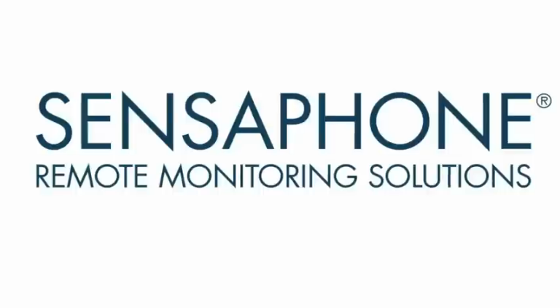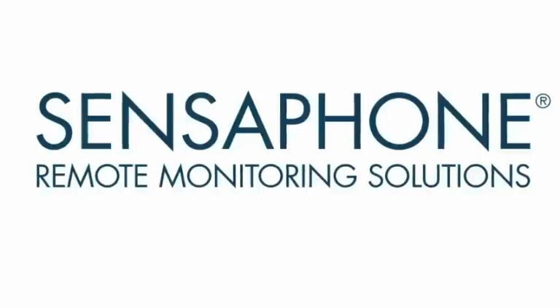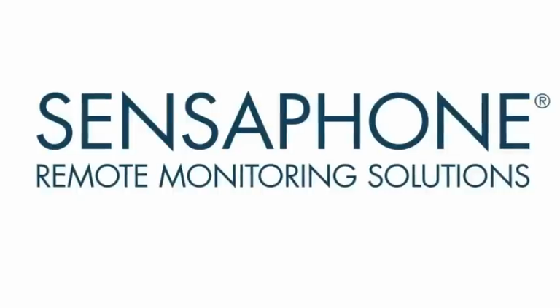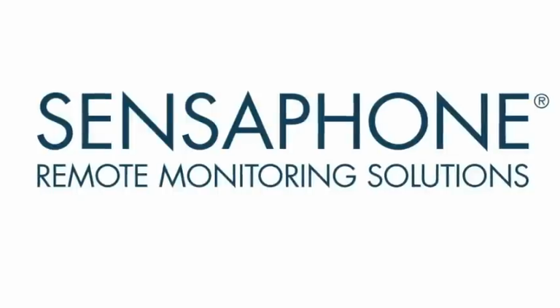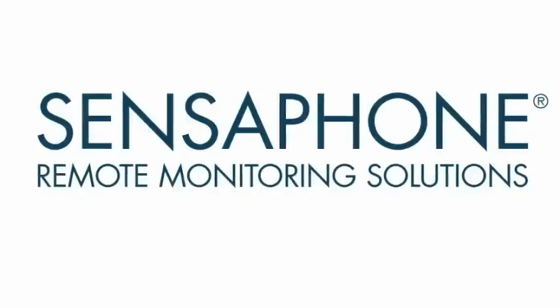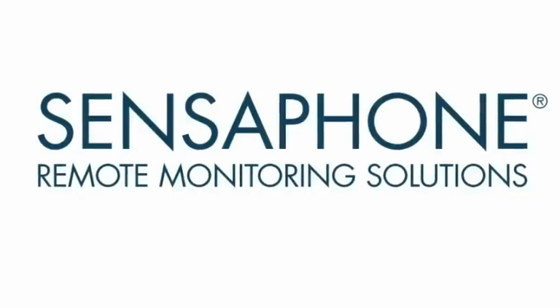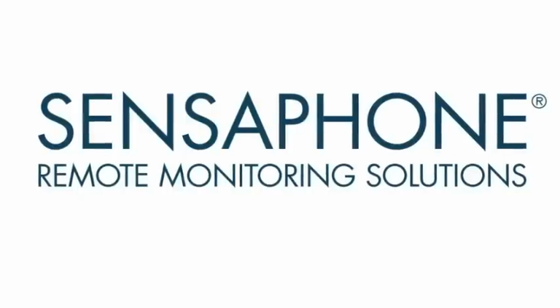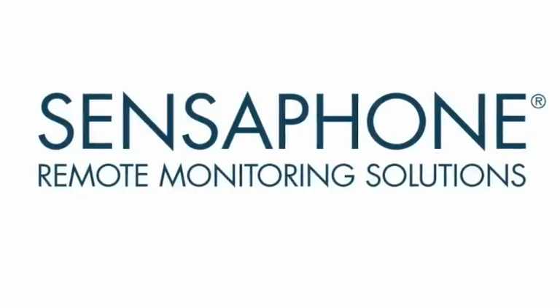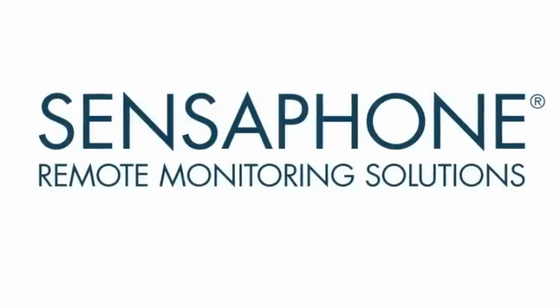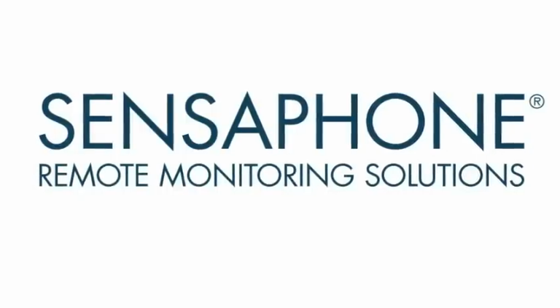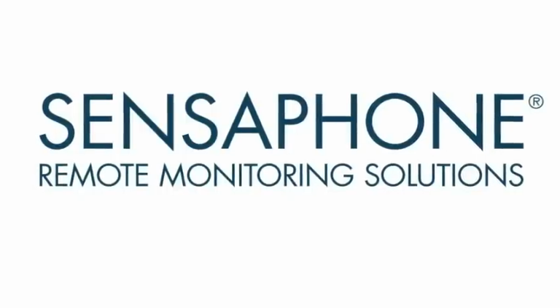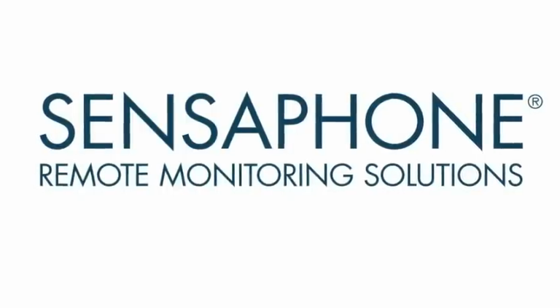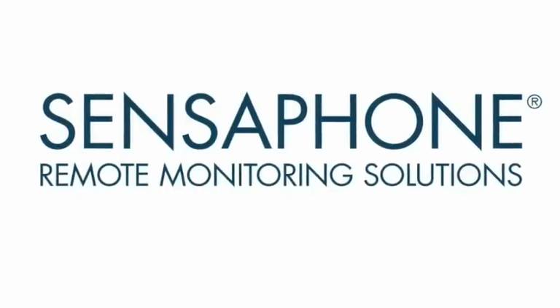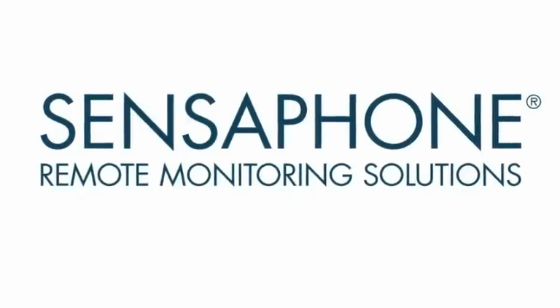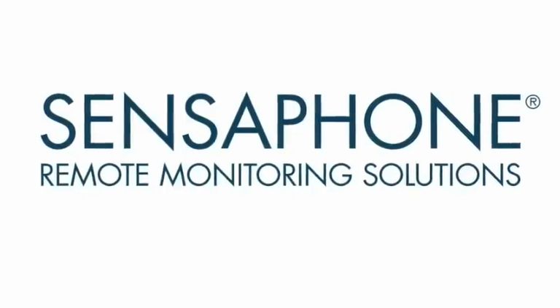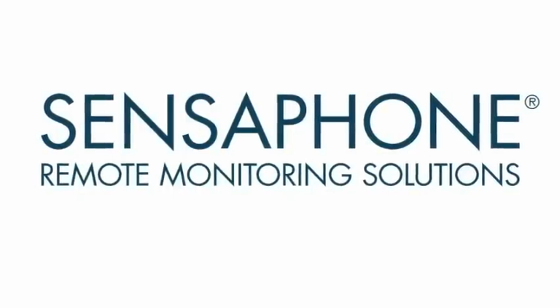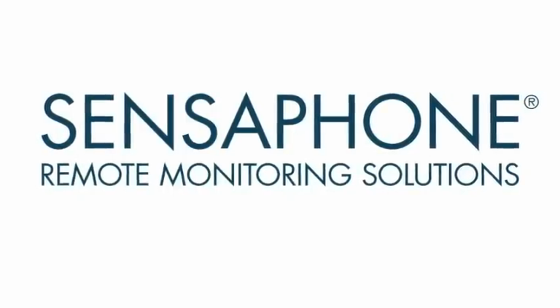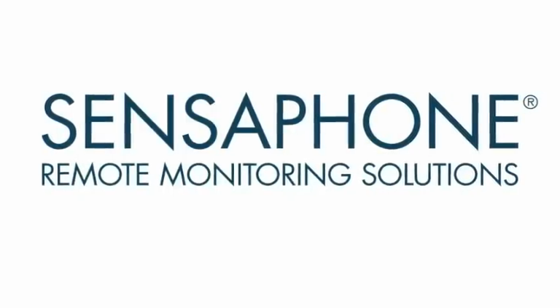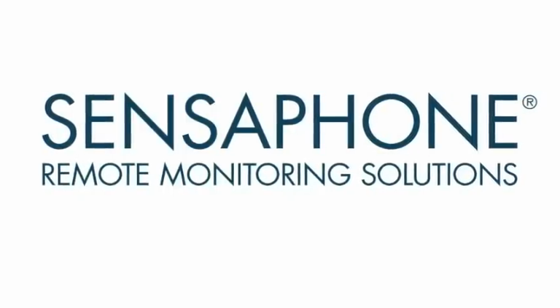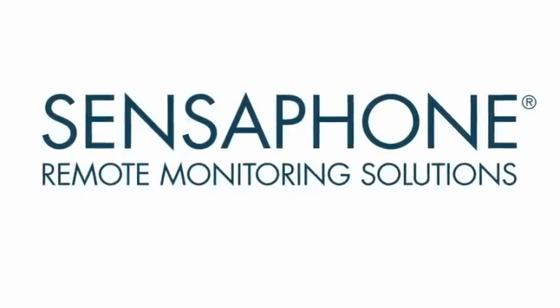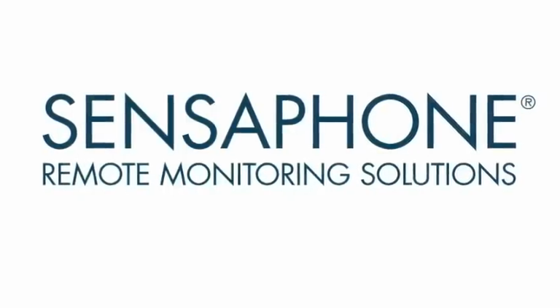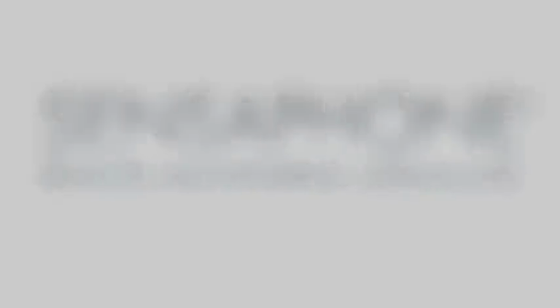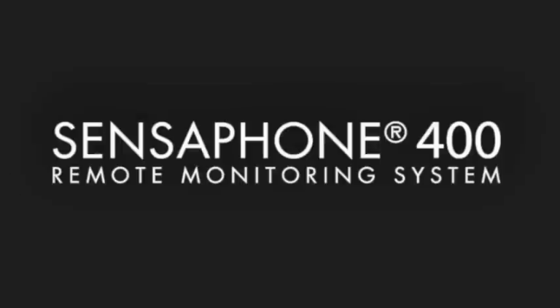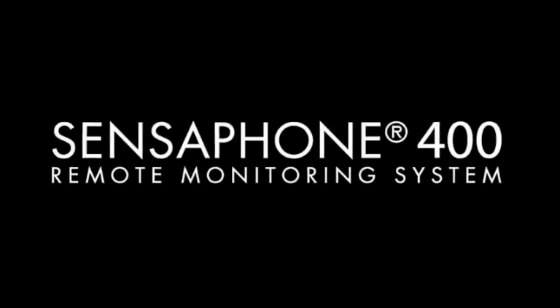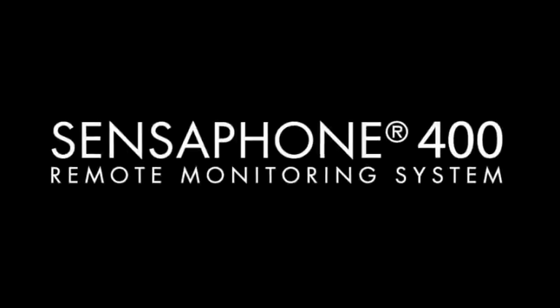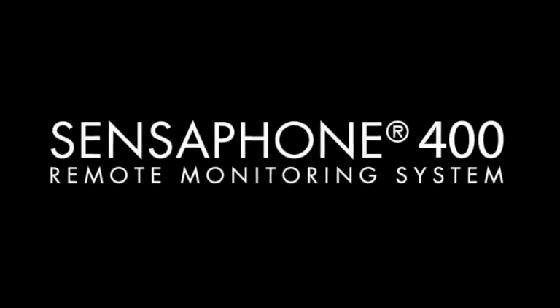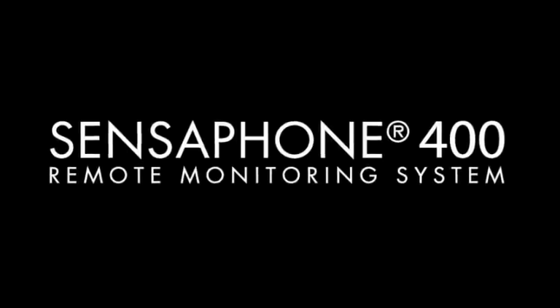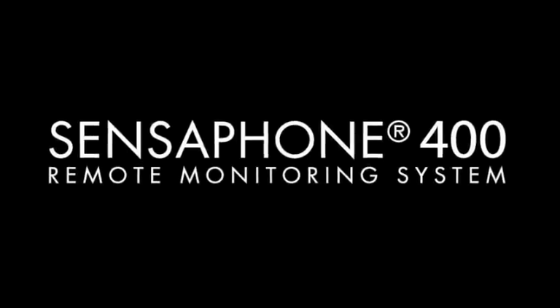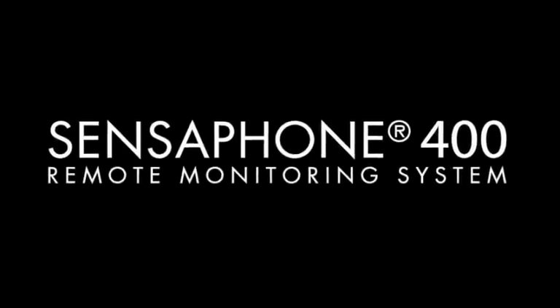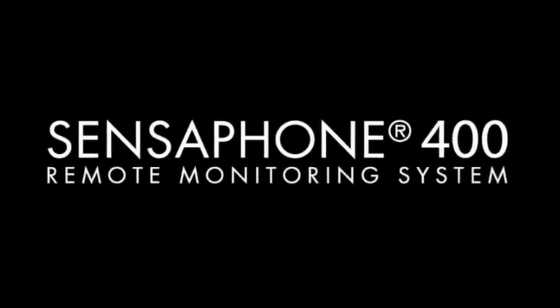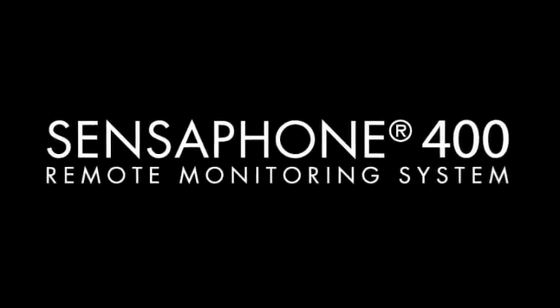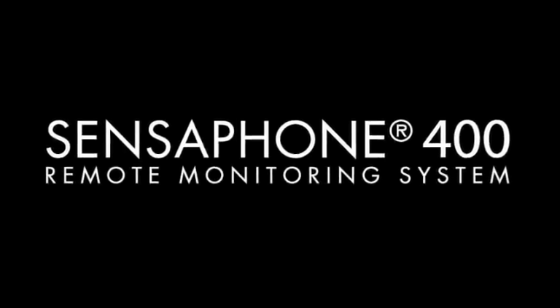Hi, welcome to the SensePhone online video series. We created this series to showcase the features of the SensePhone Model 400.